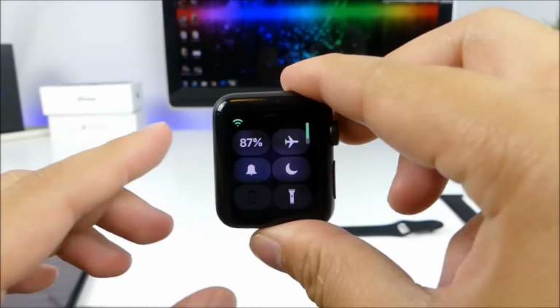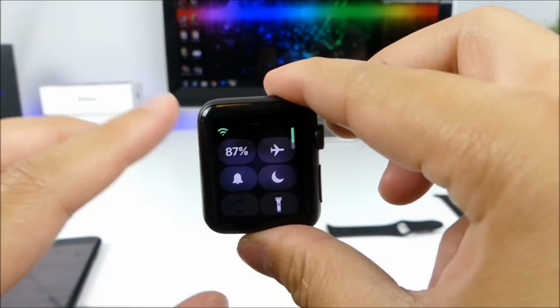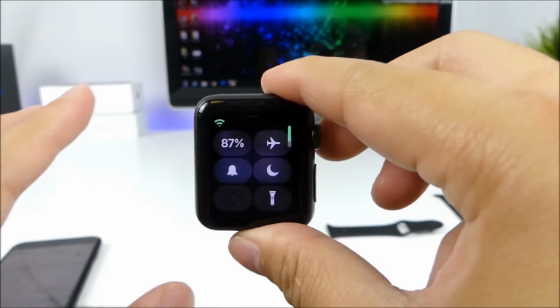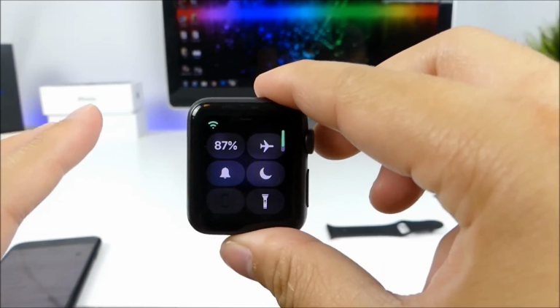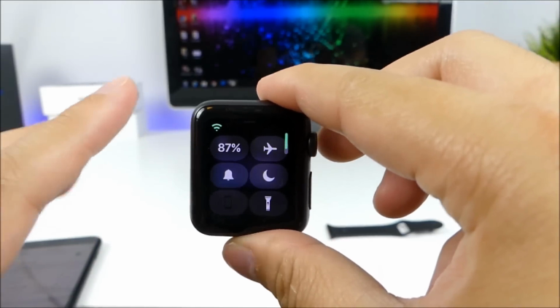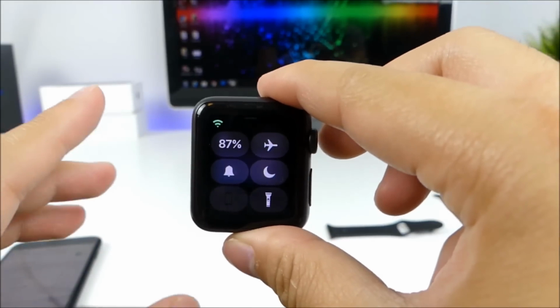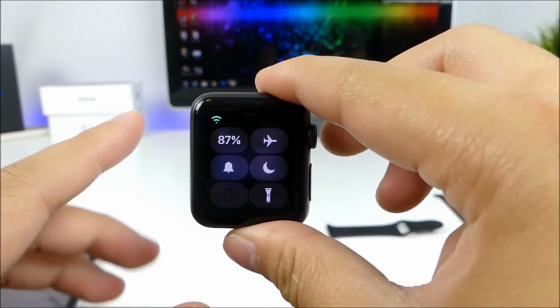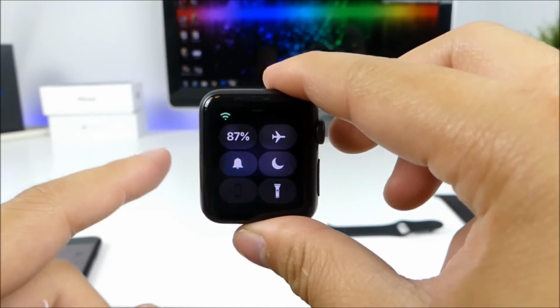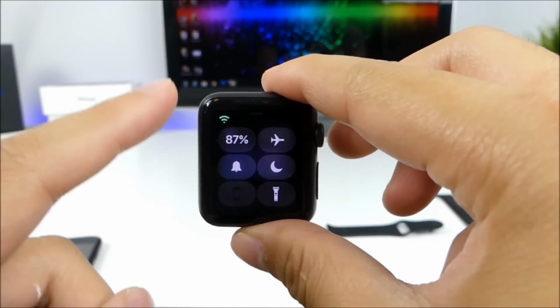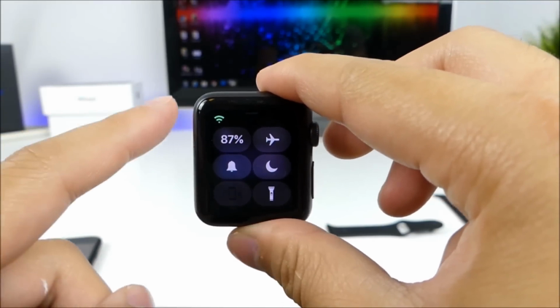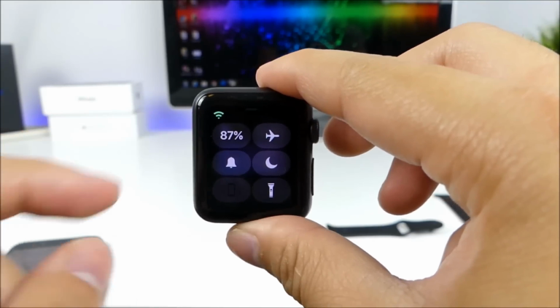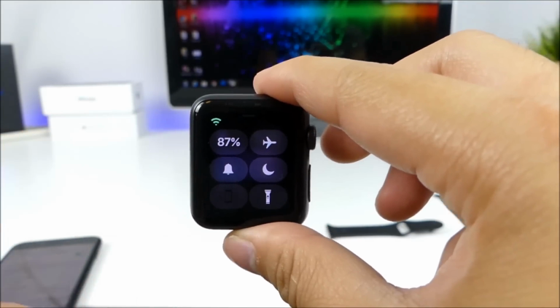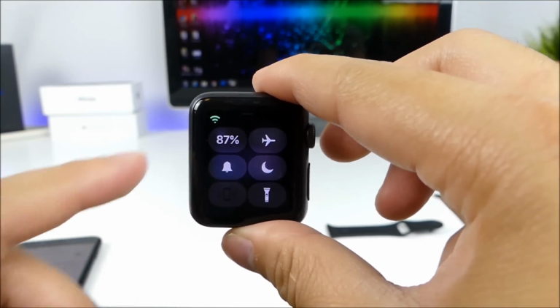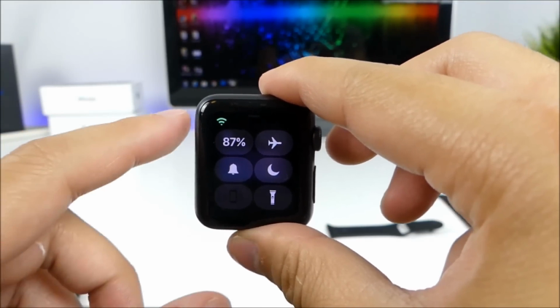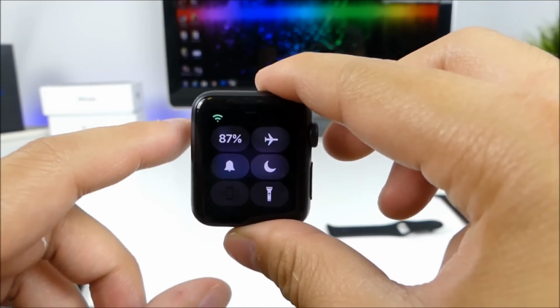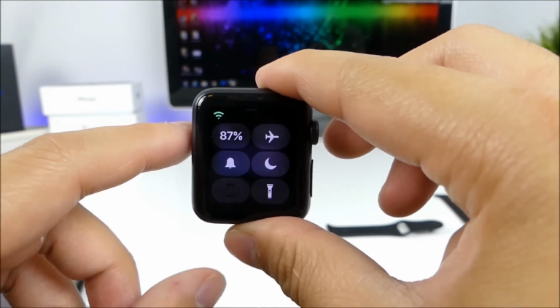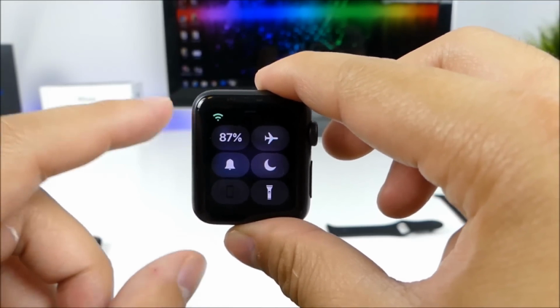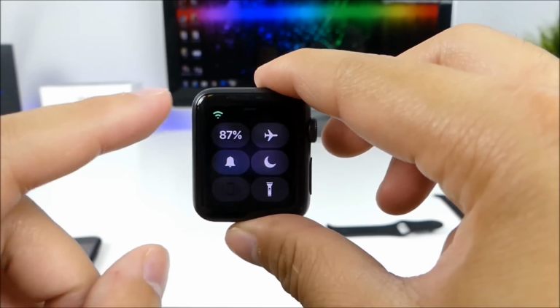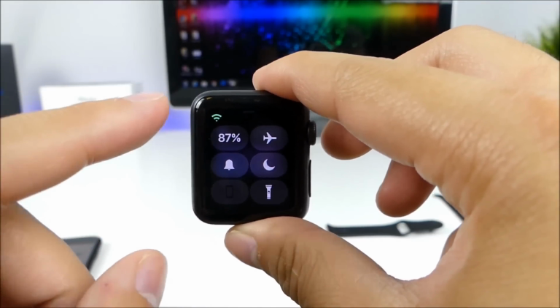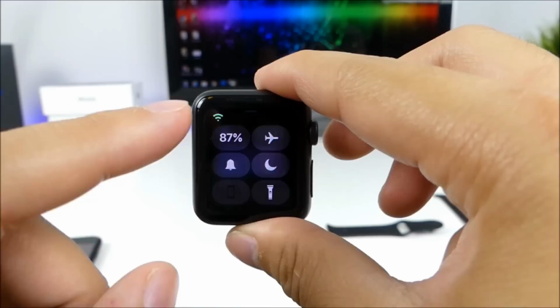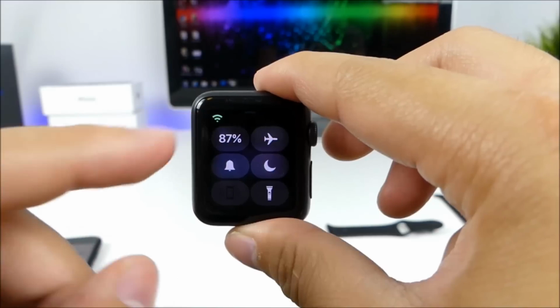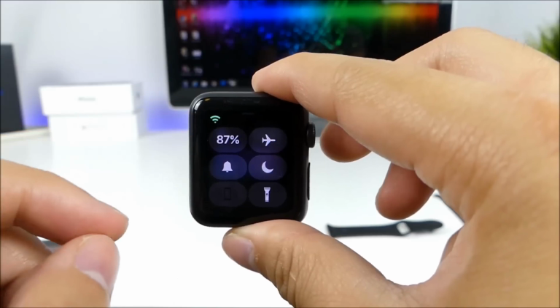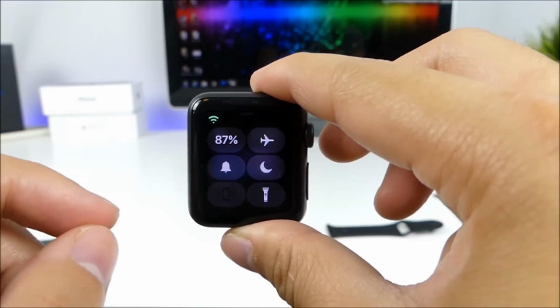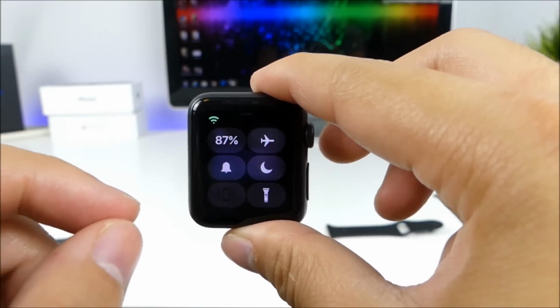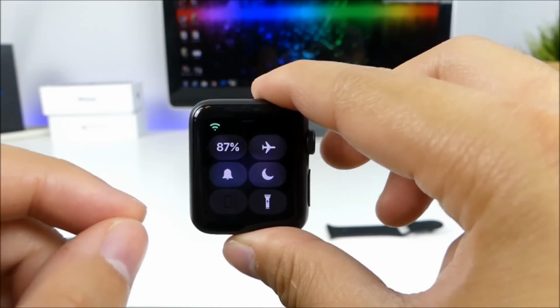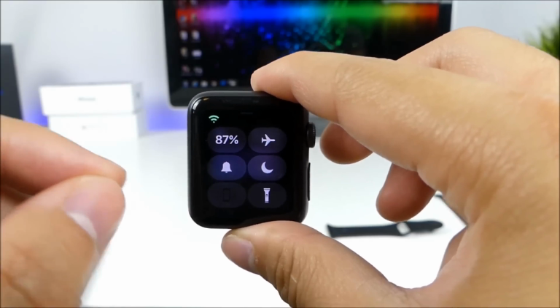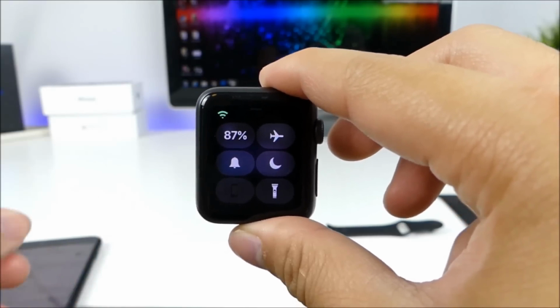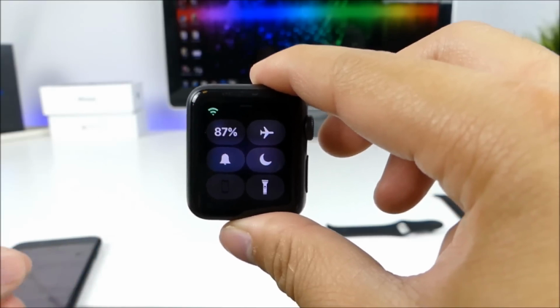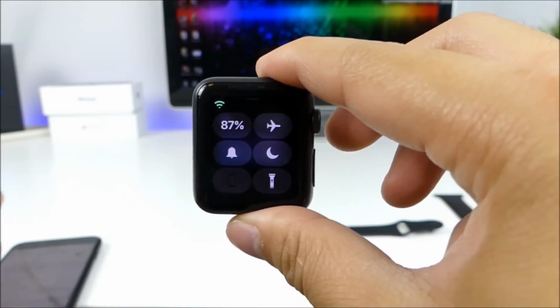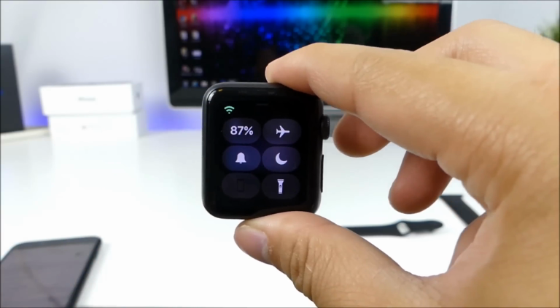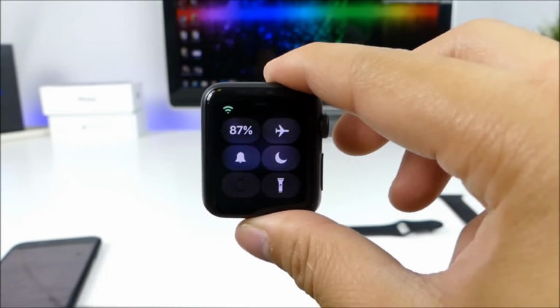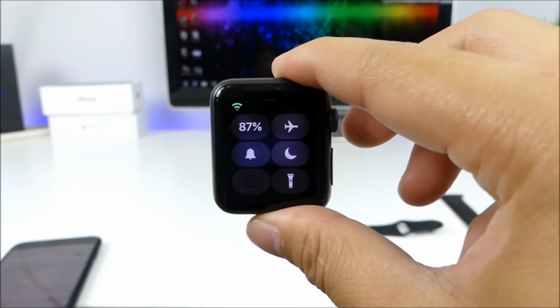This is a much better representation as you can have three signal bars — you can see how much signal you have: low, medium, or high.